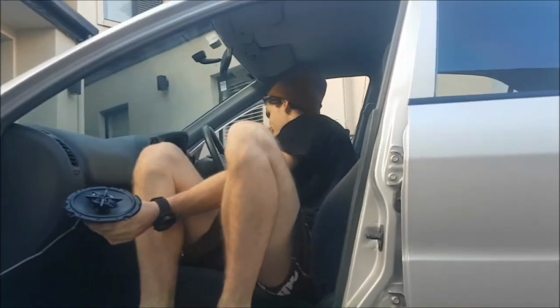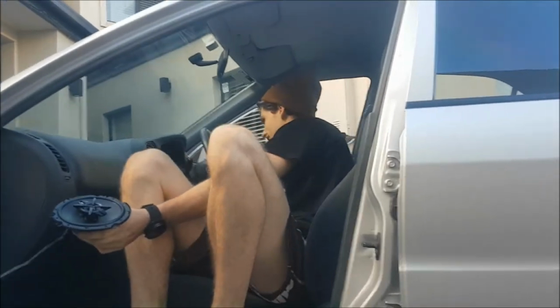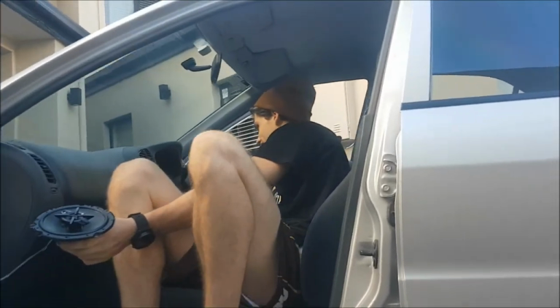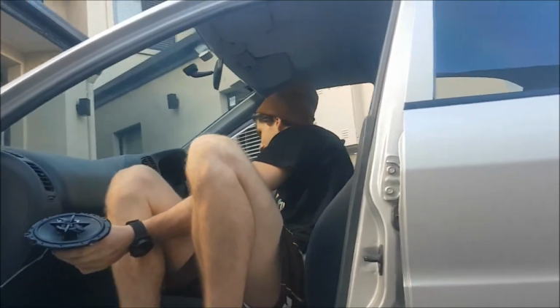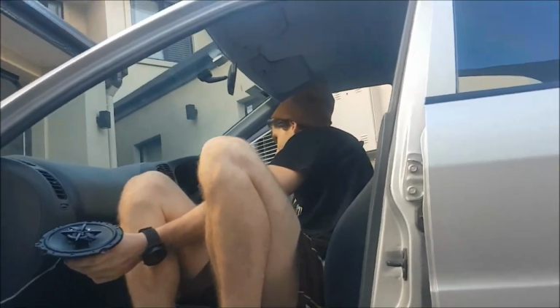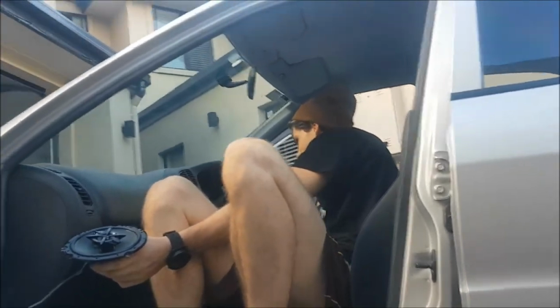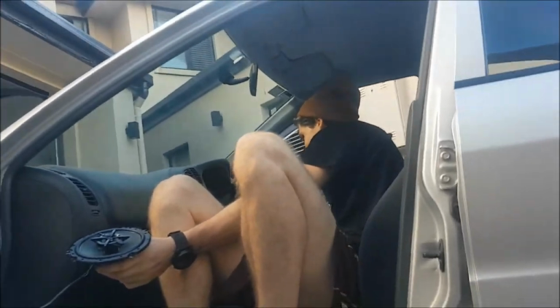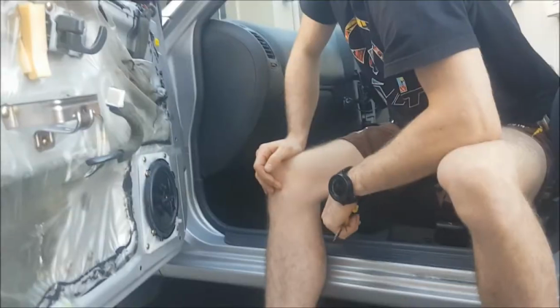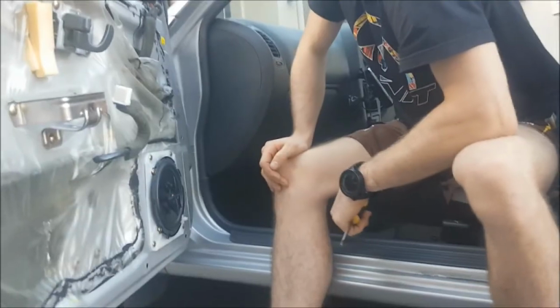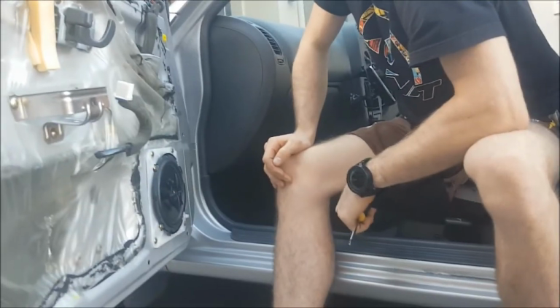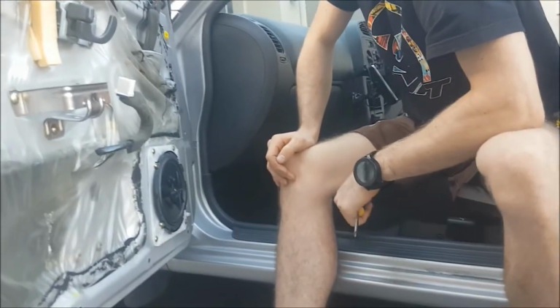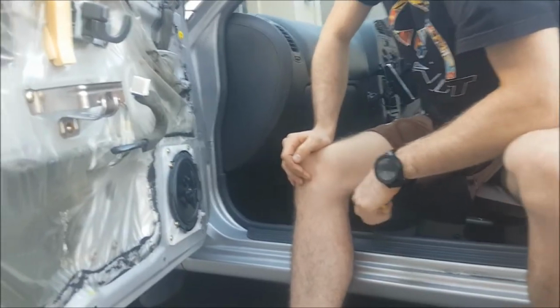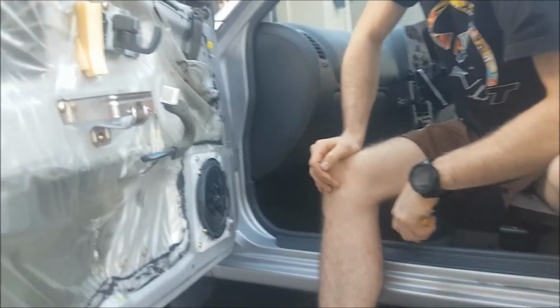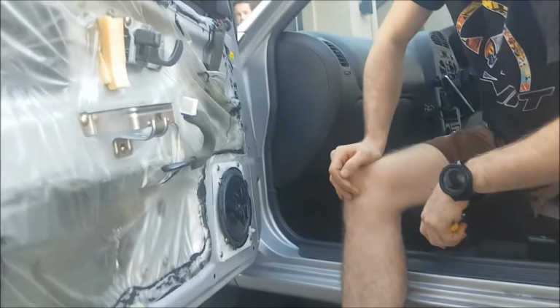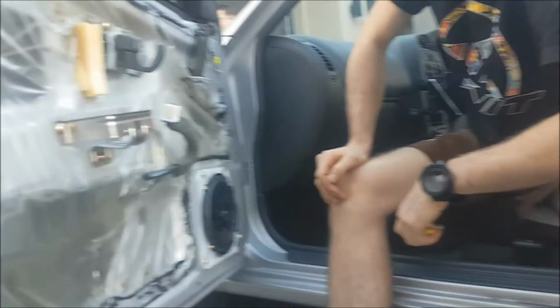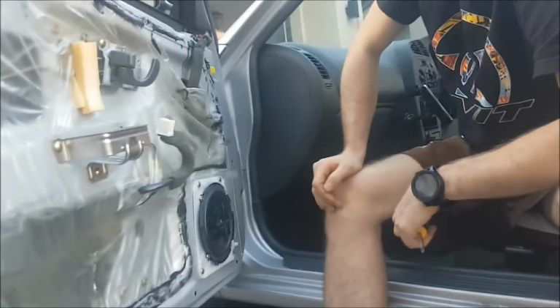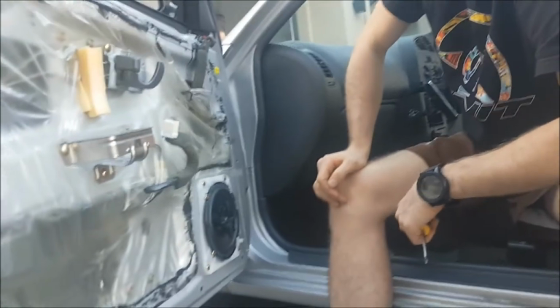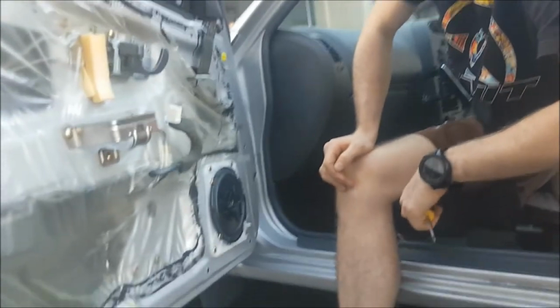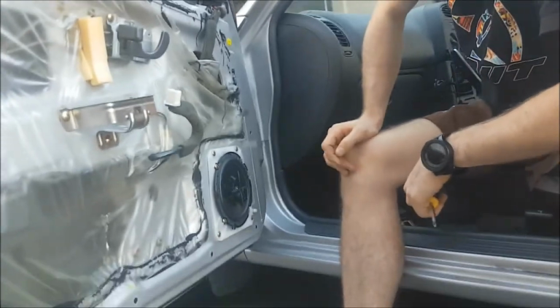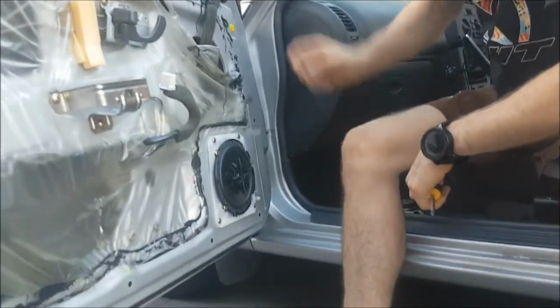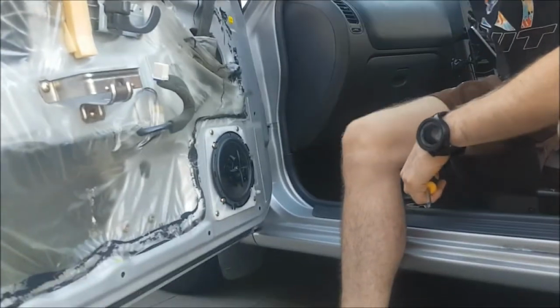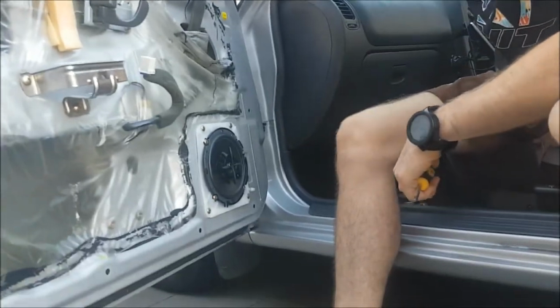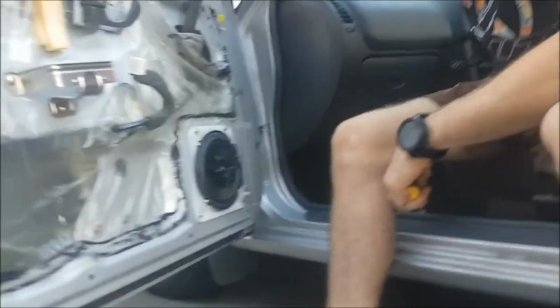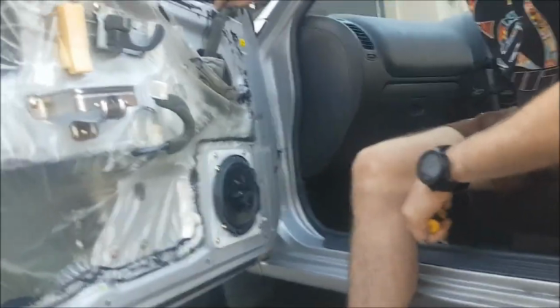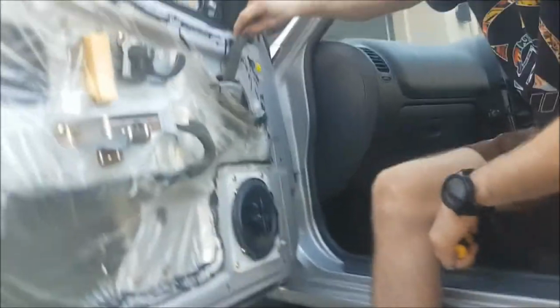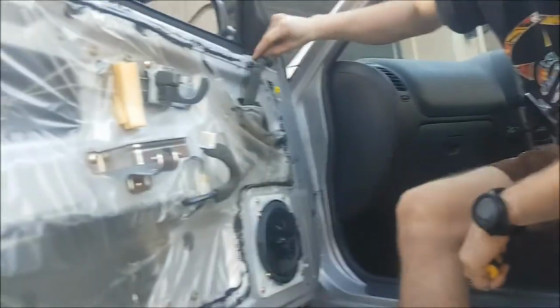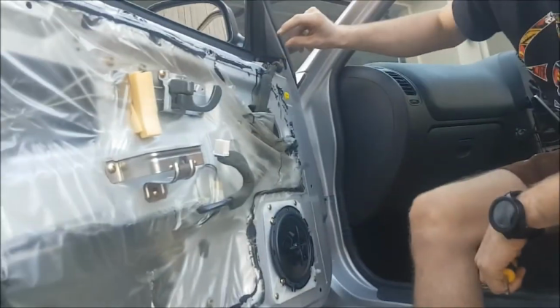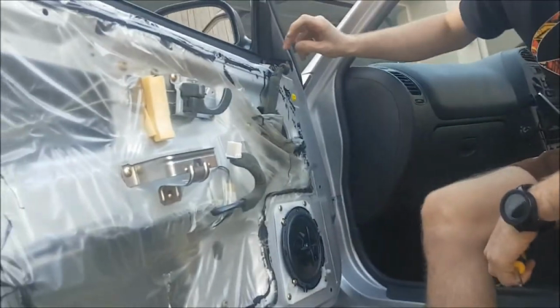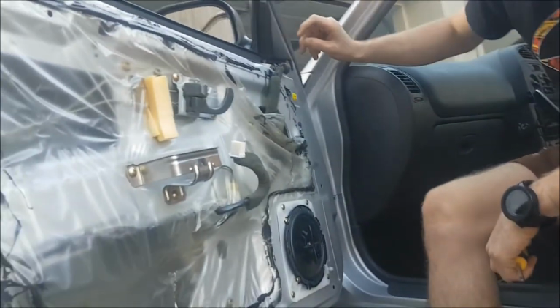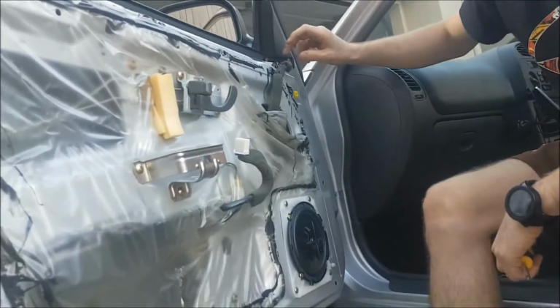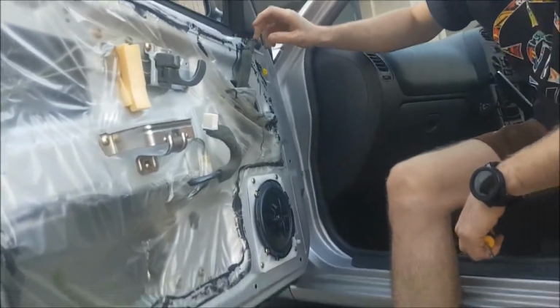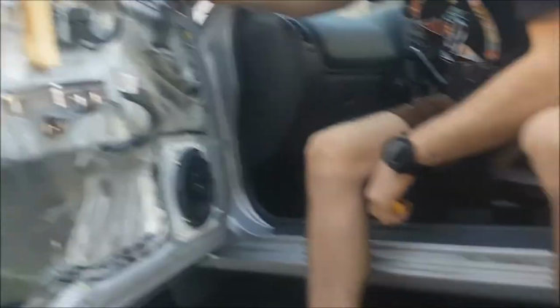Ready to bolt it in. Speaker is now installed in the door and ready for the door panel to go on.